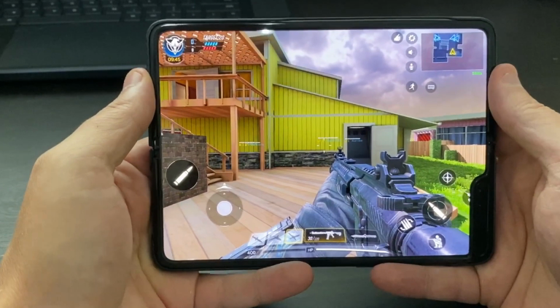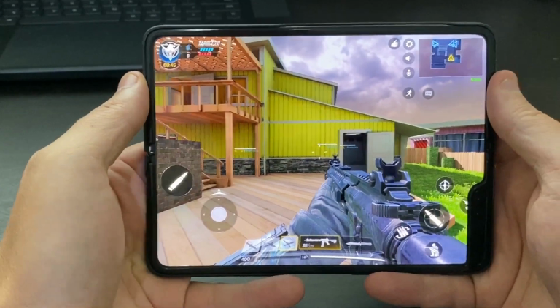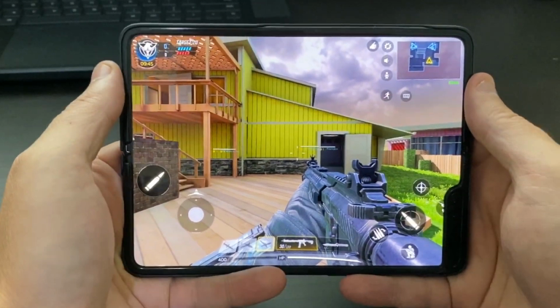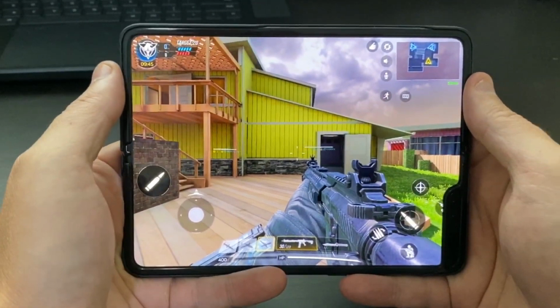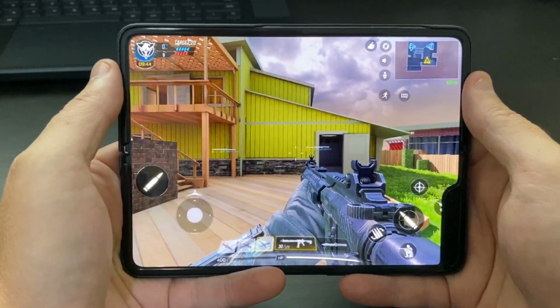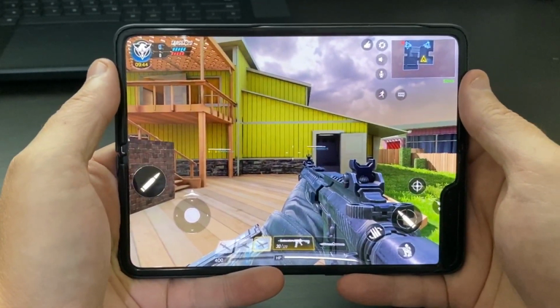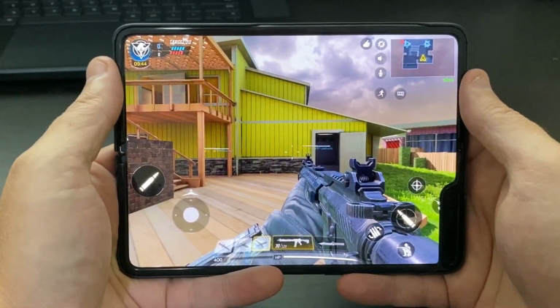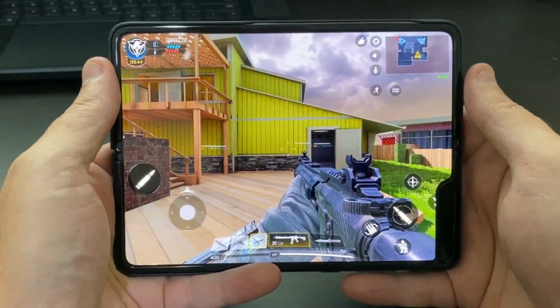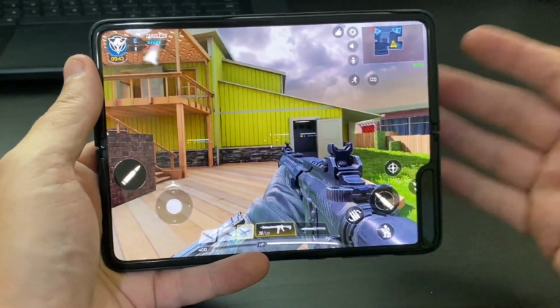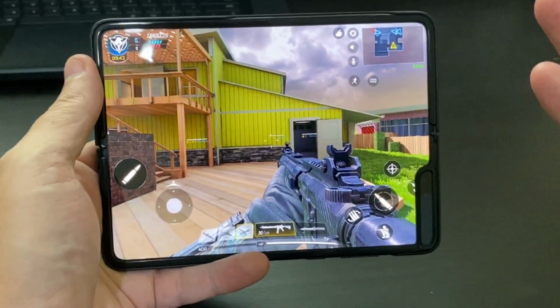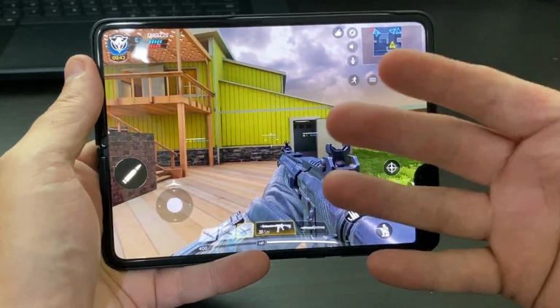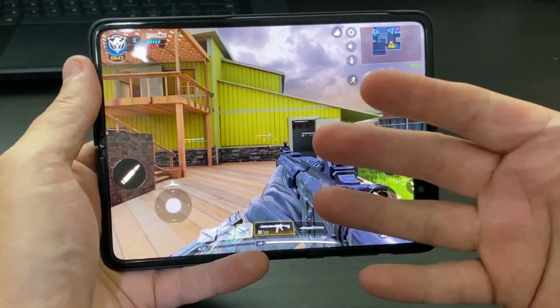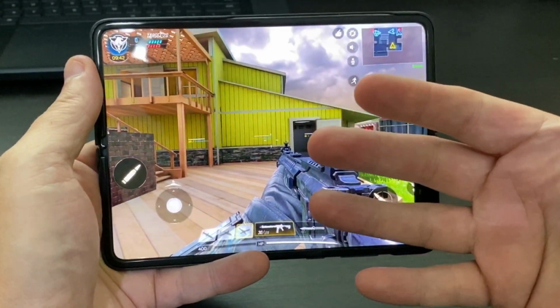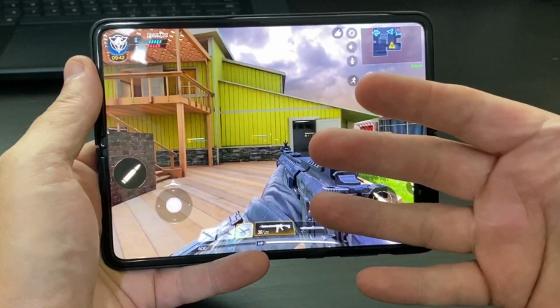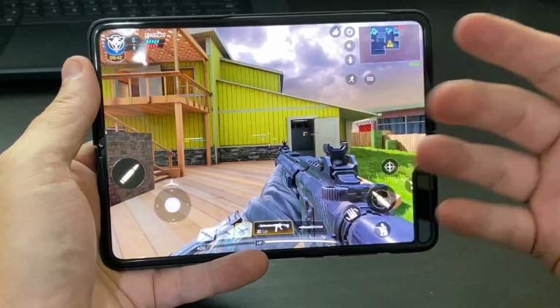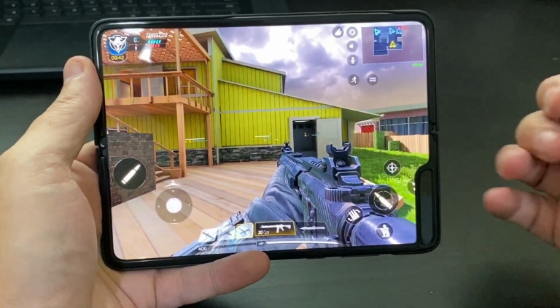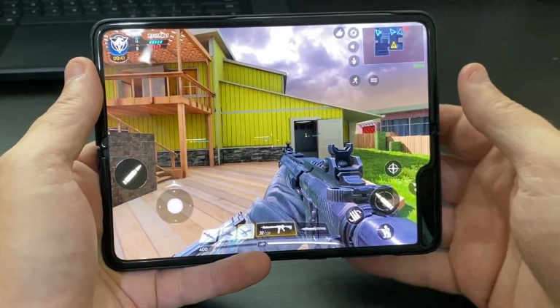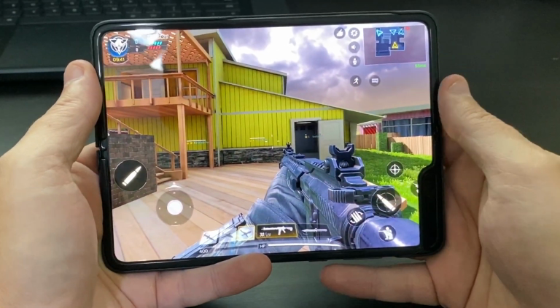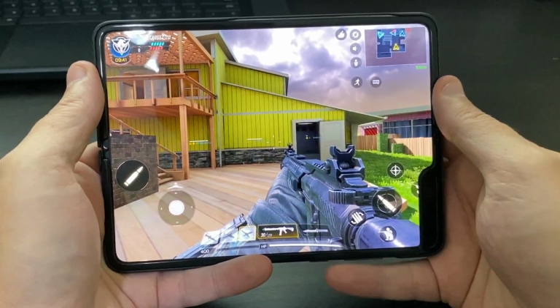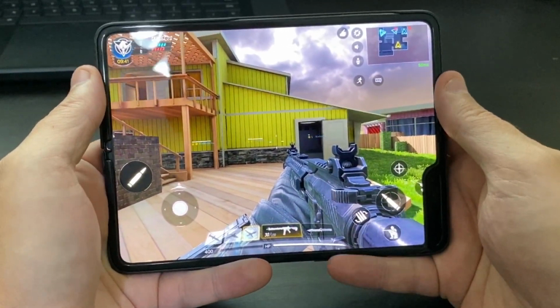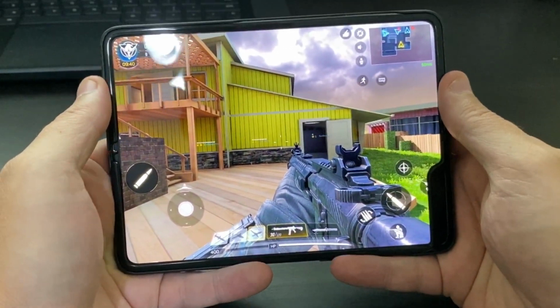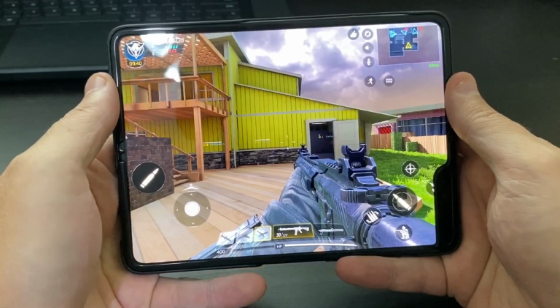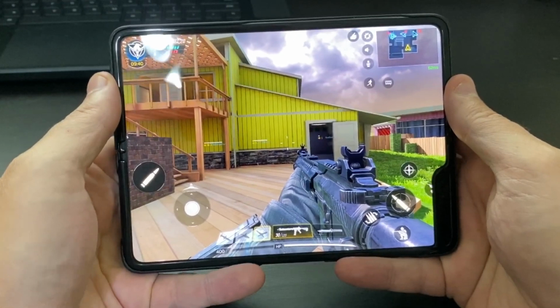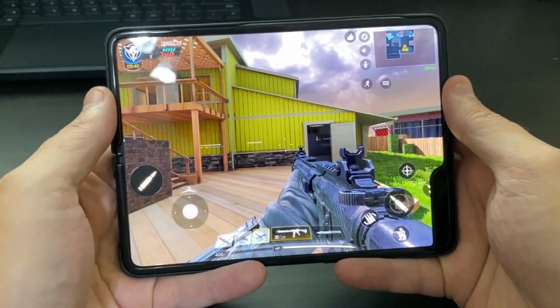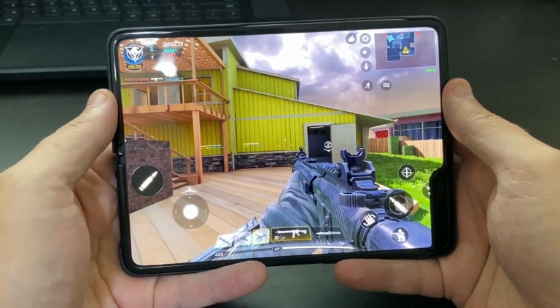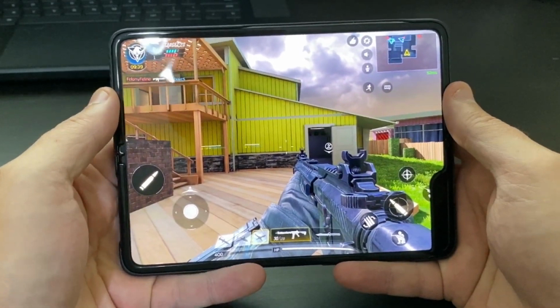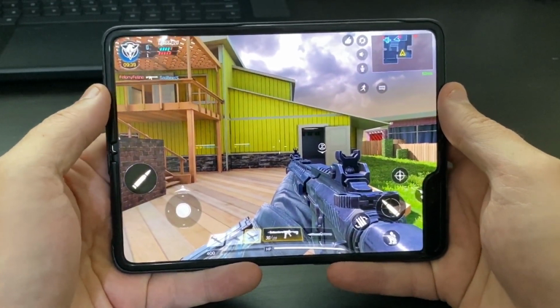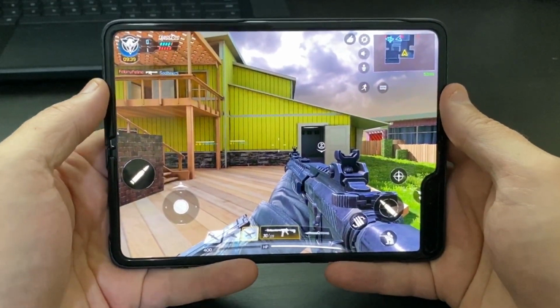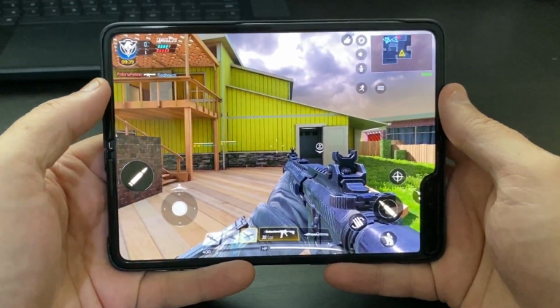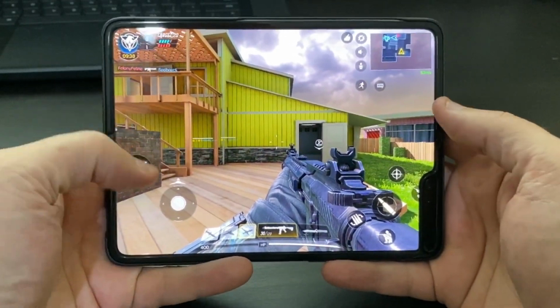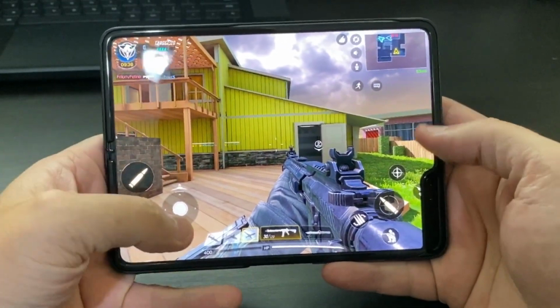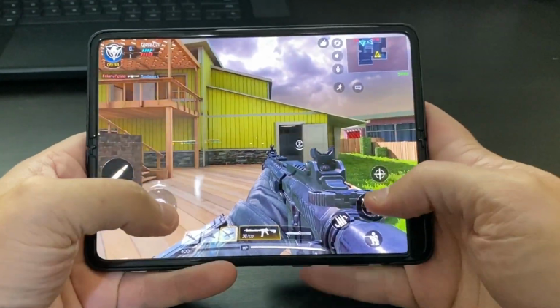Hey, what's going on, you guys? This is Chad. I just wanted to show you what Call of Duty Mobile looks like on the brand new Samsung Galaxy Fold. Let's go ahead and check it out.